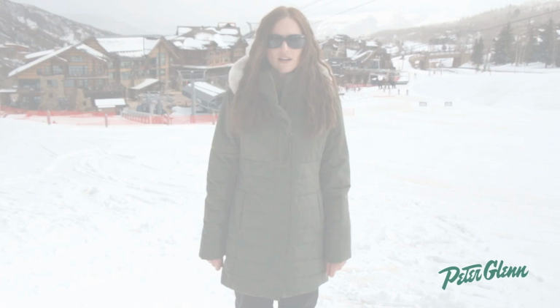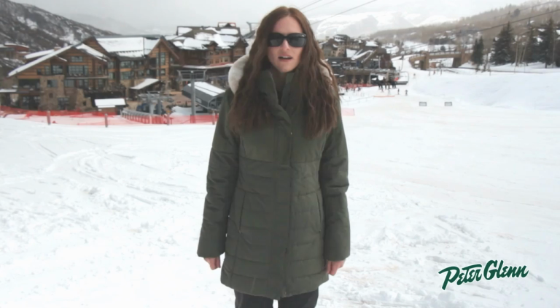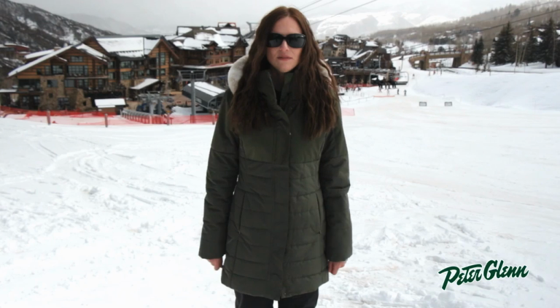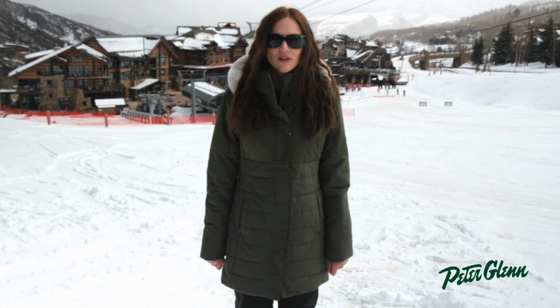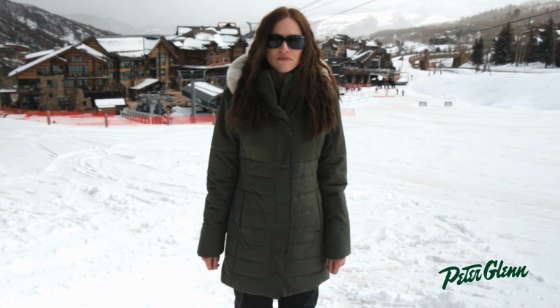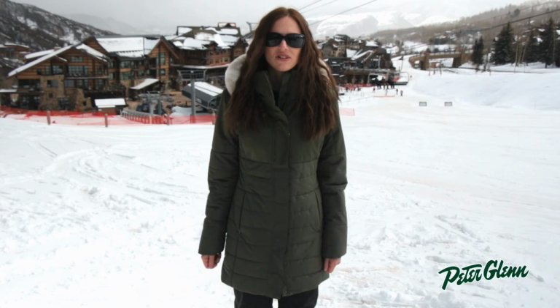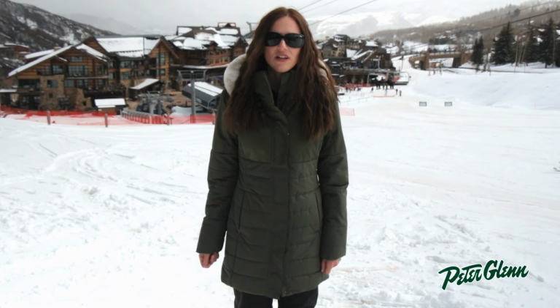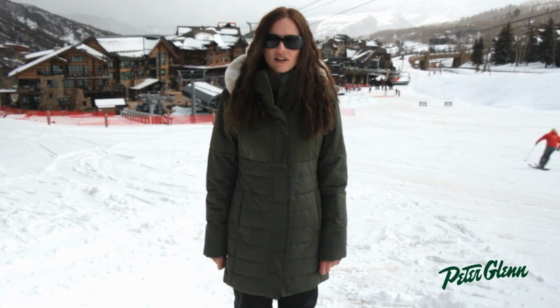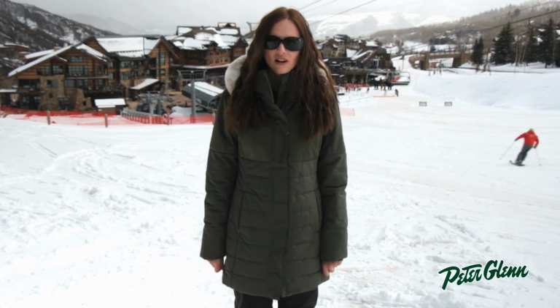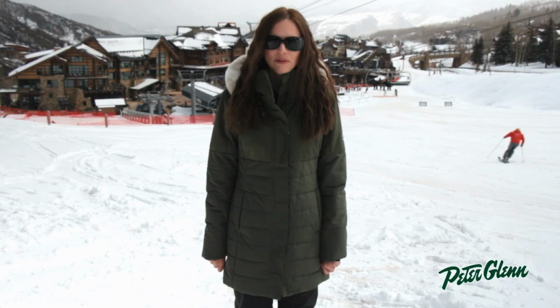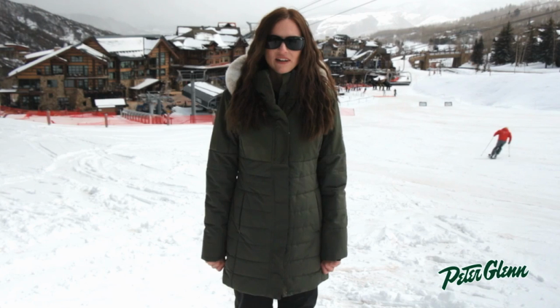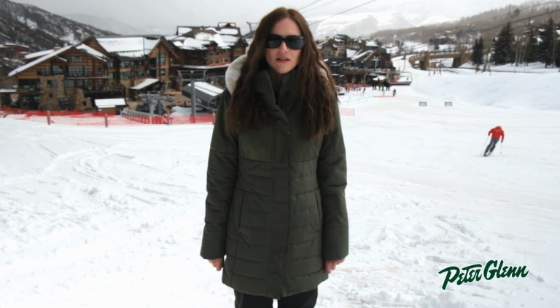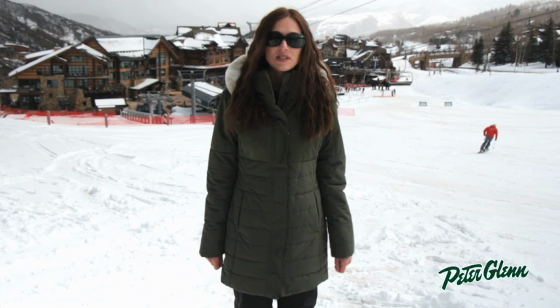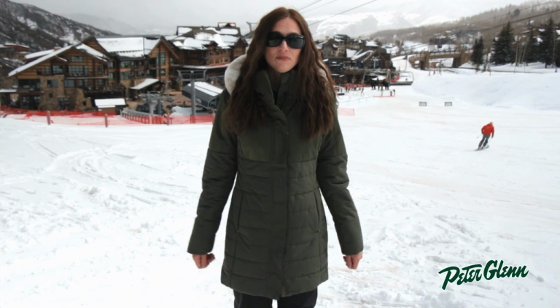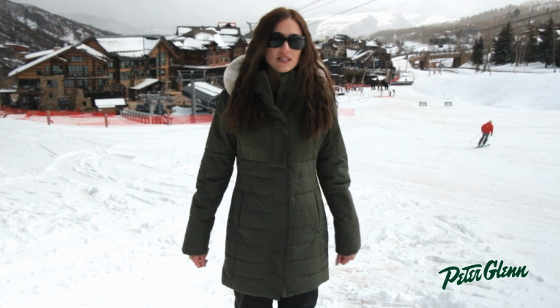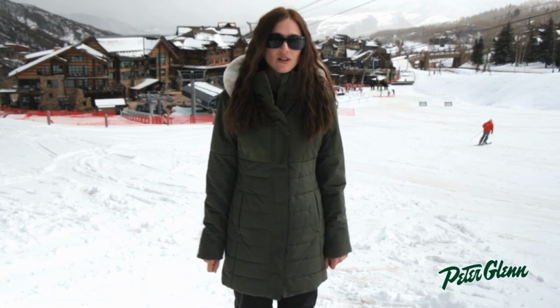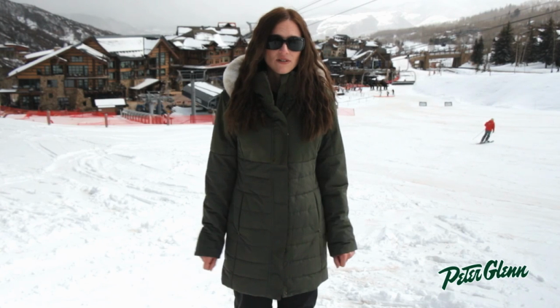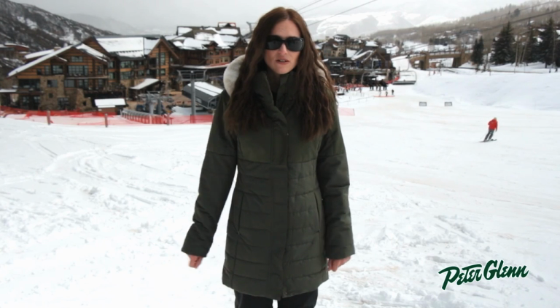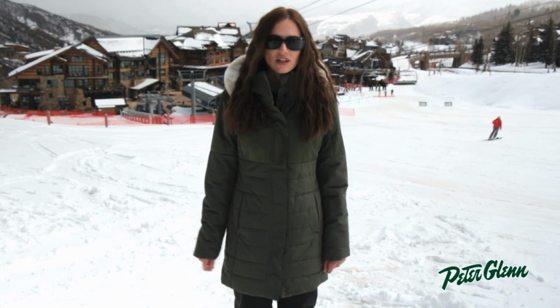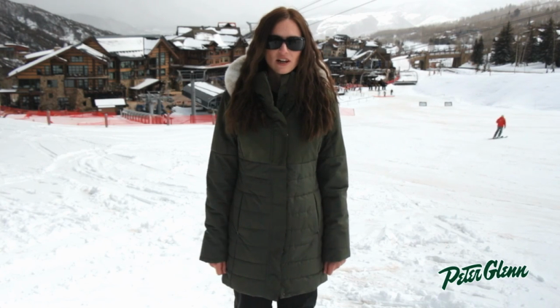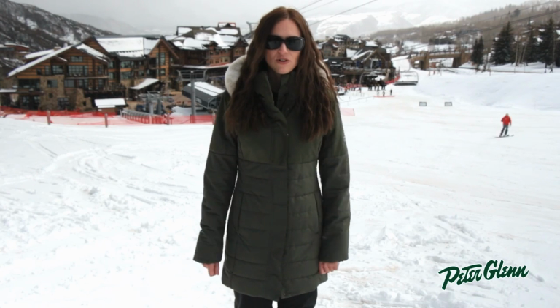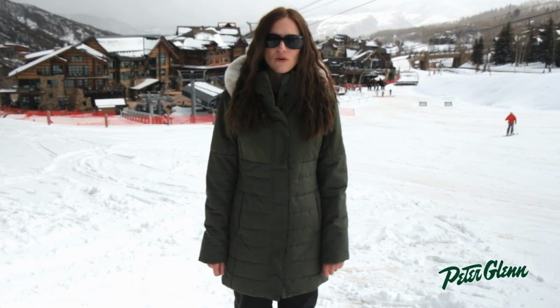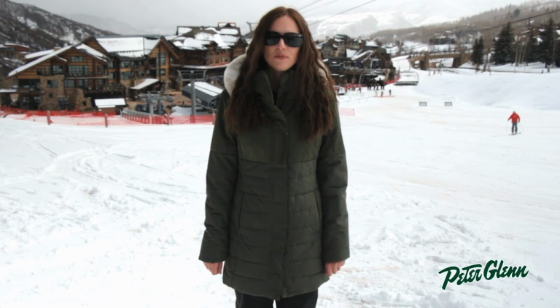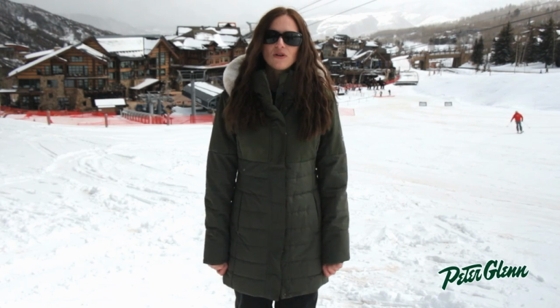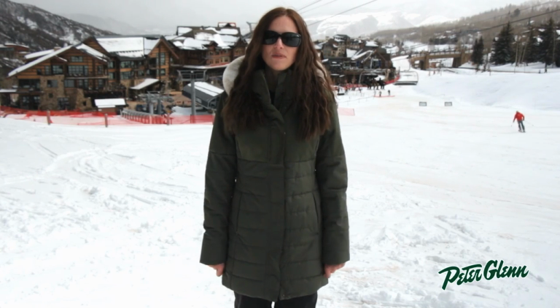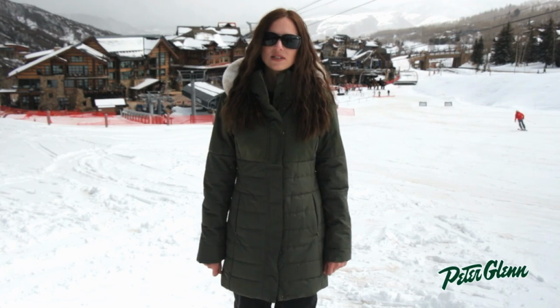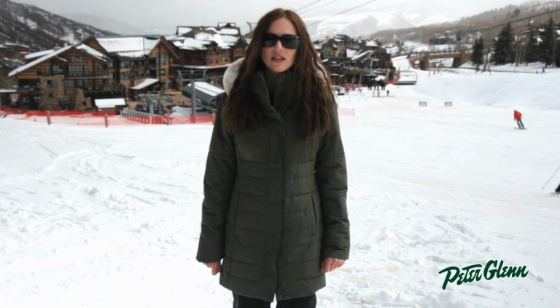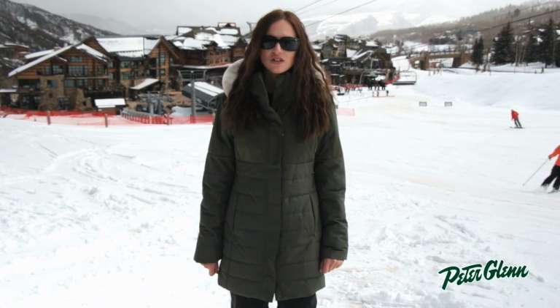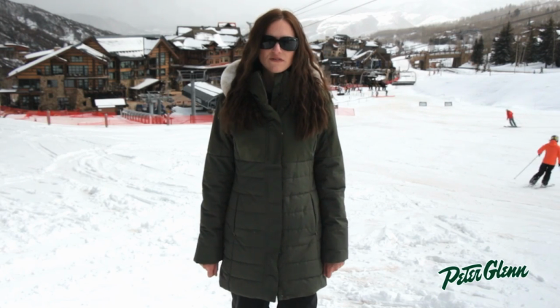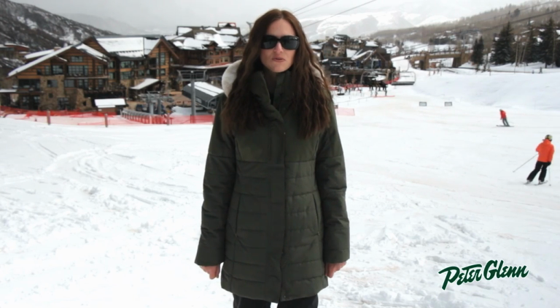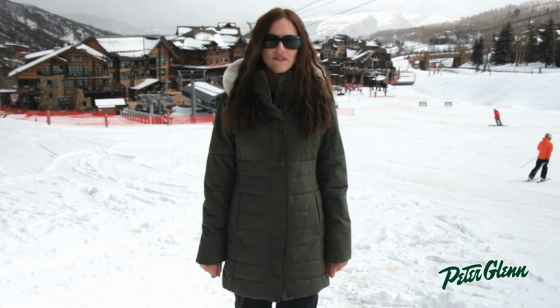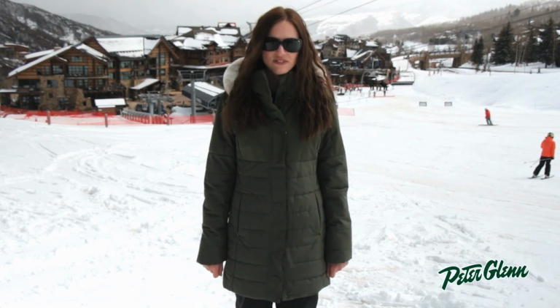Hi, I'm Laura from PeterGlenn.com, and I'm in Snowmass, Colorado, checking out the new Obermeyer Women's Collection for 2015.